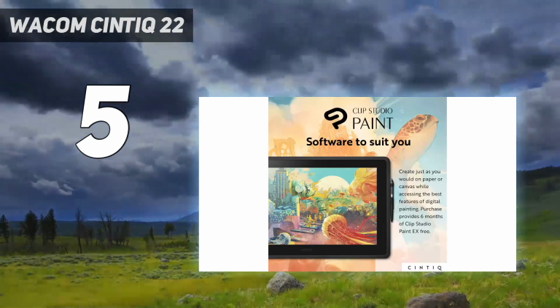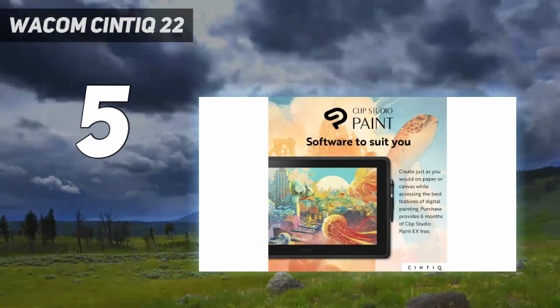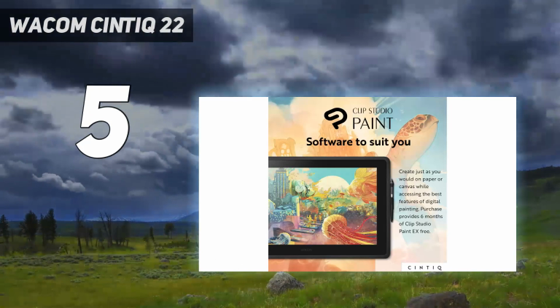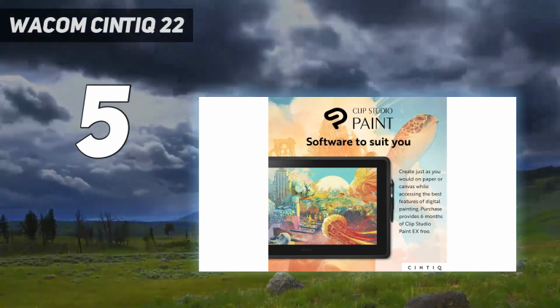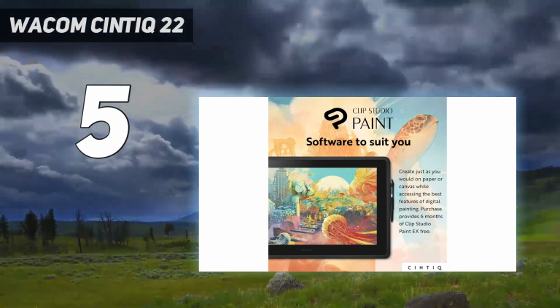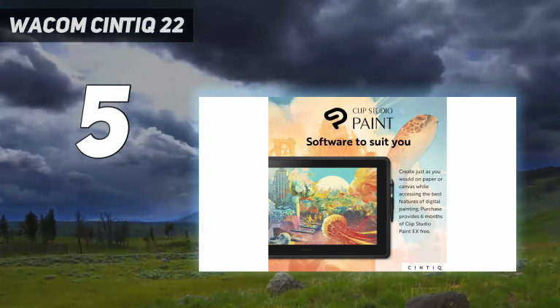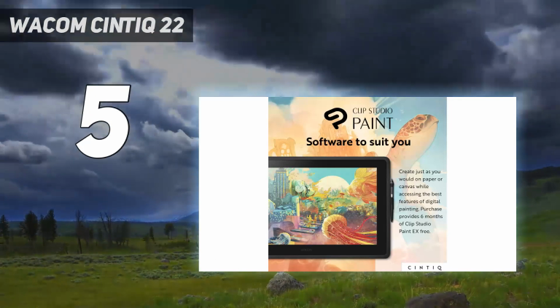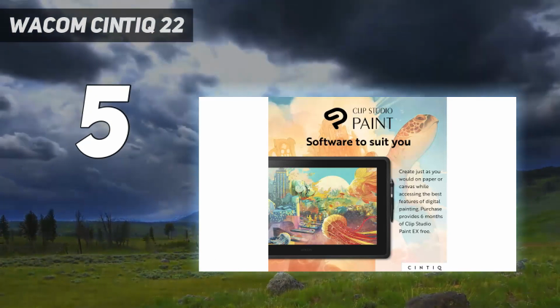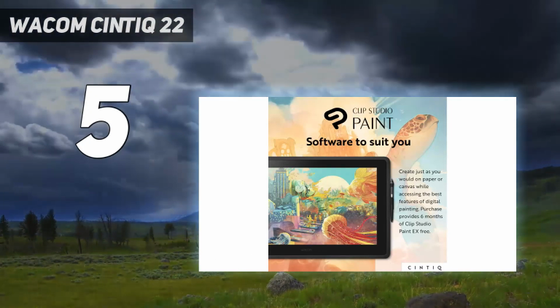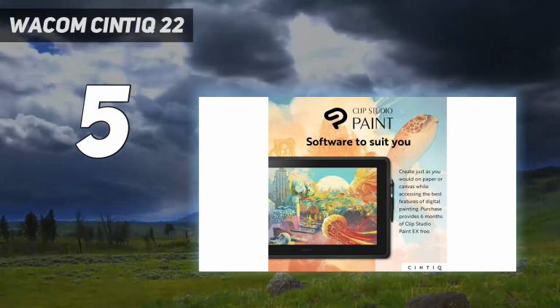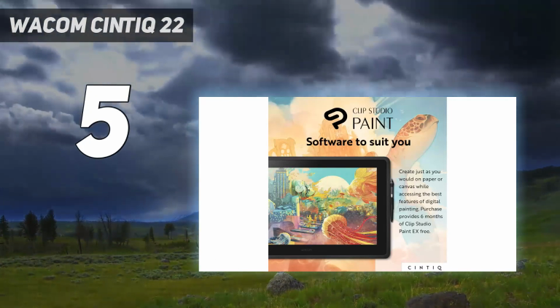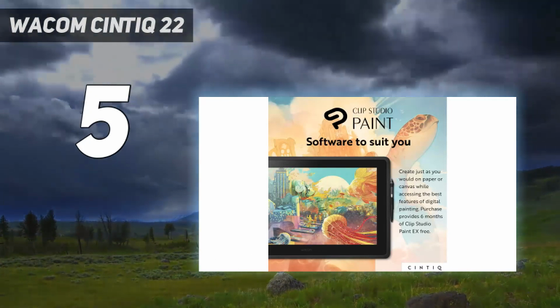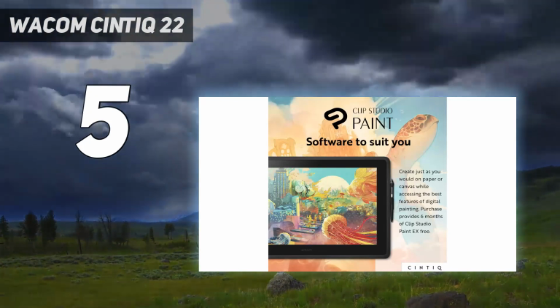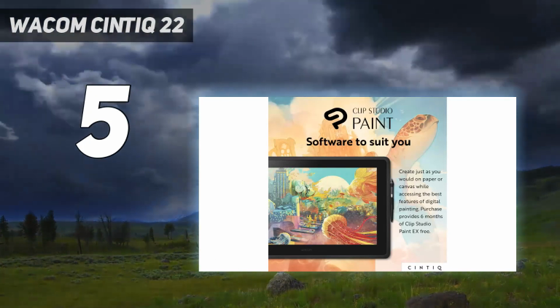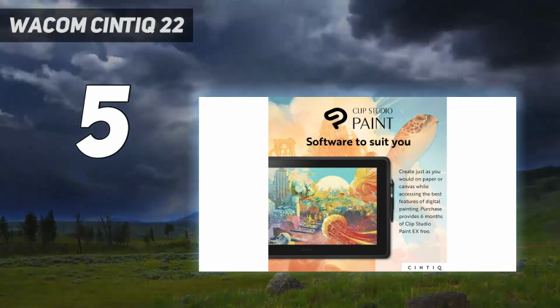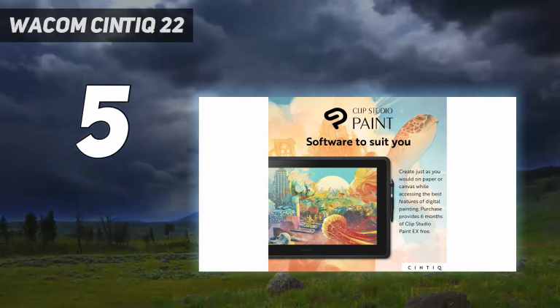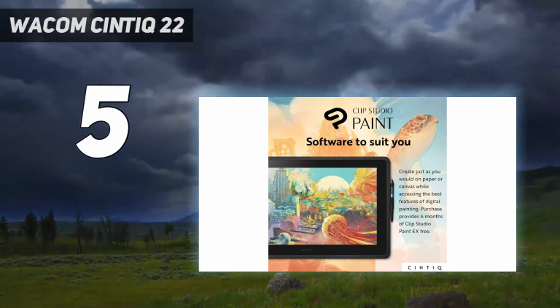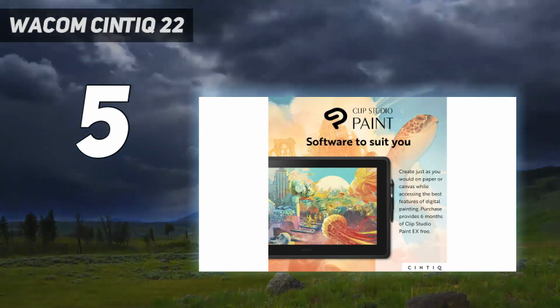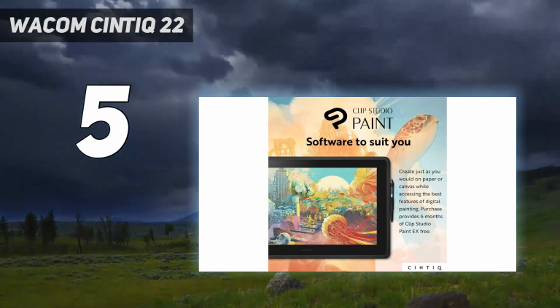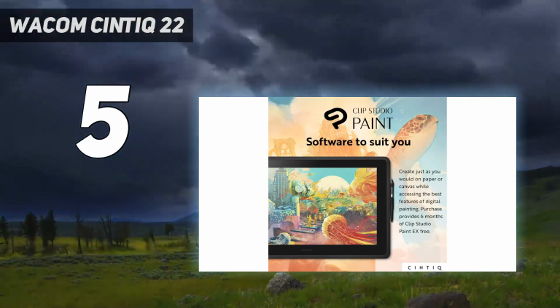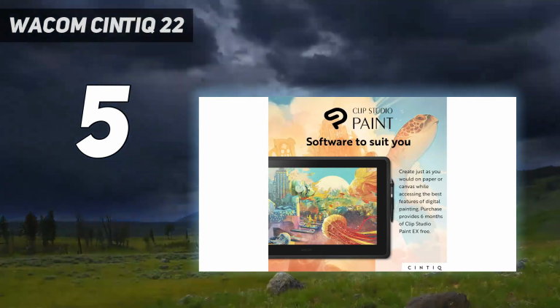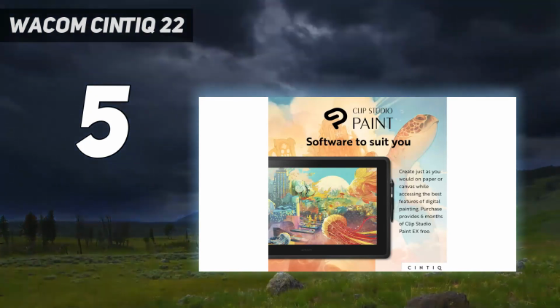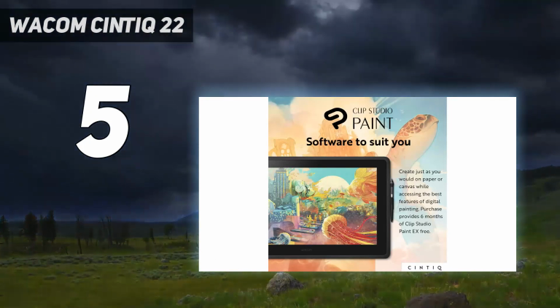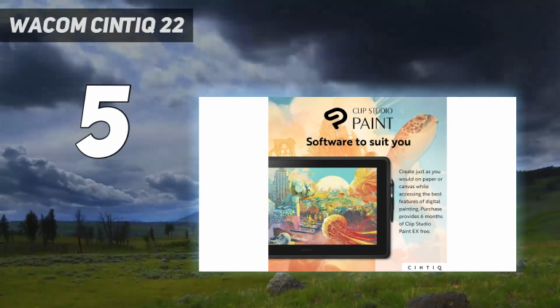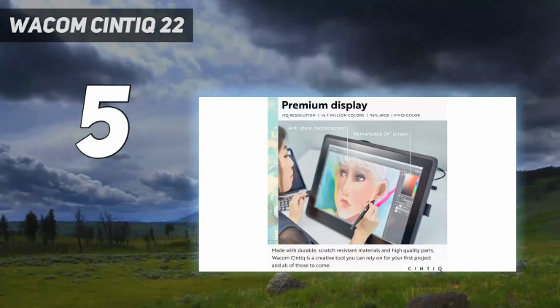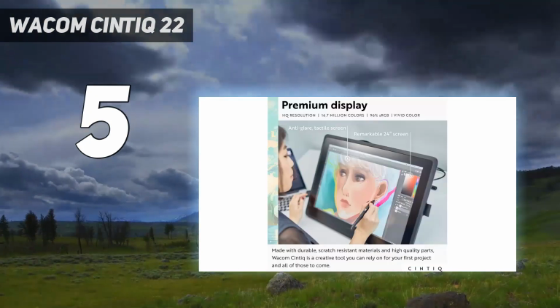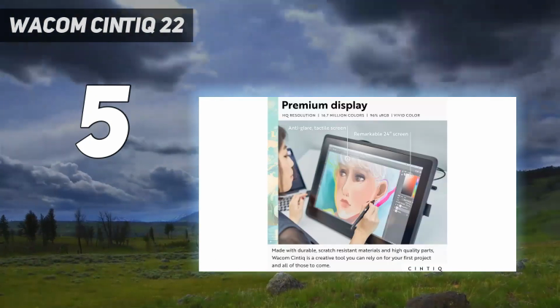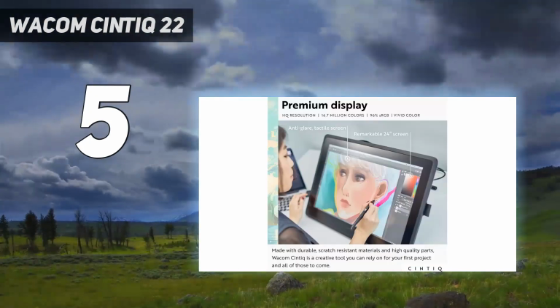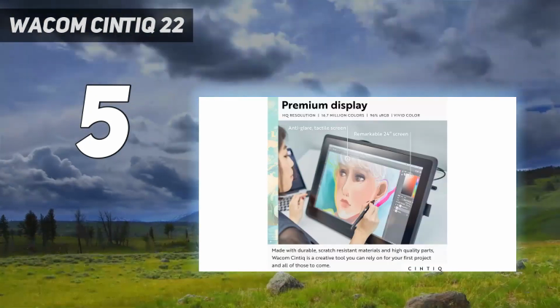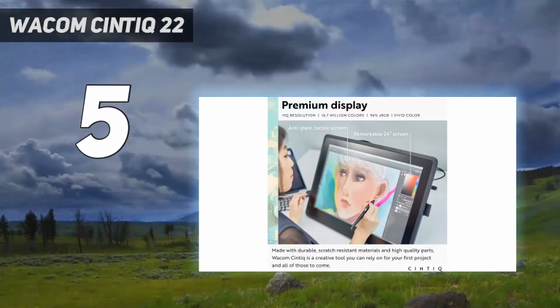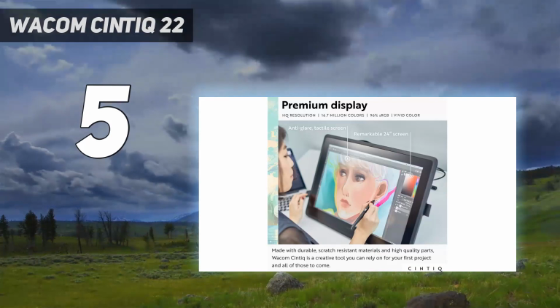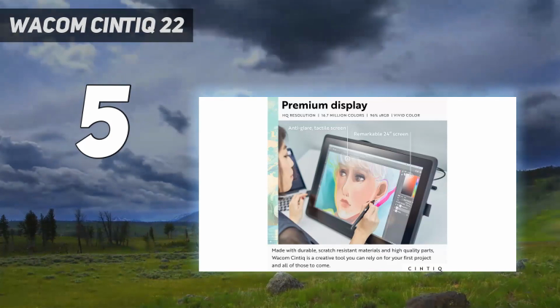Wacom makes a number of good pen displays, but for value, features, and size, I think this is the best Wacom.